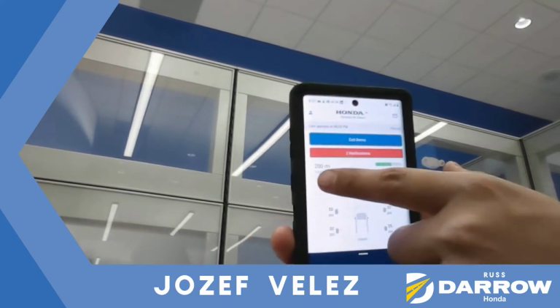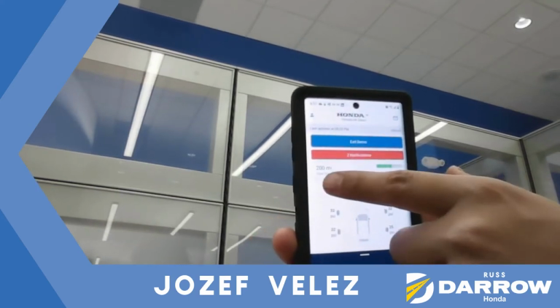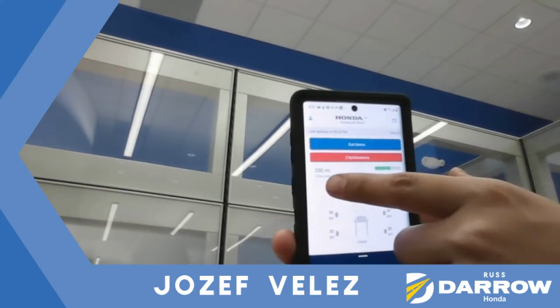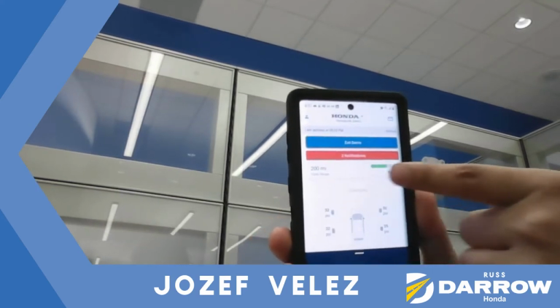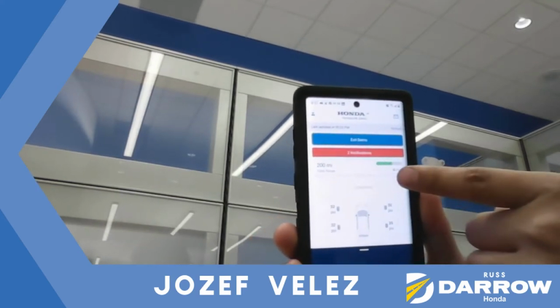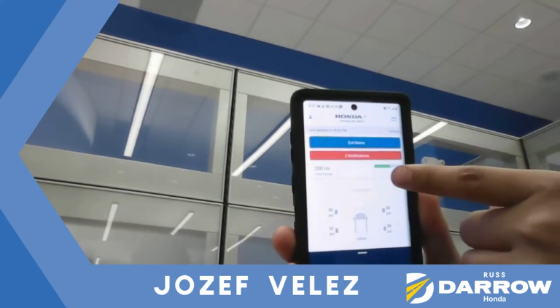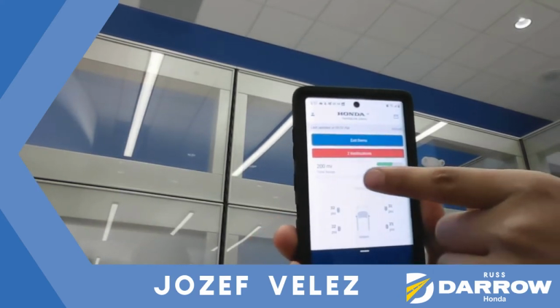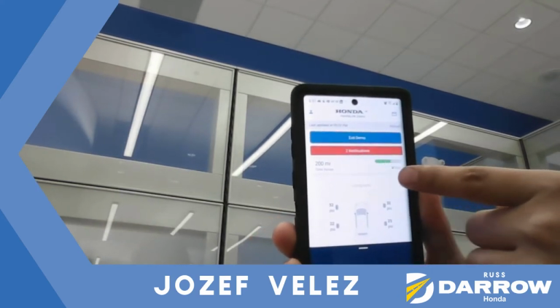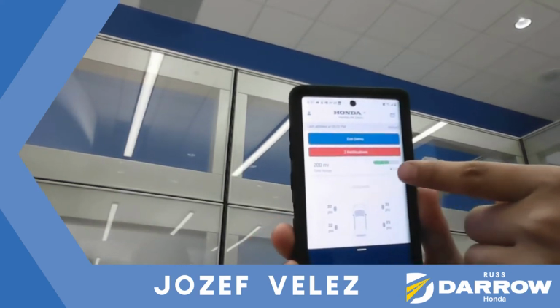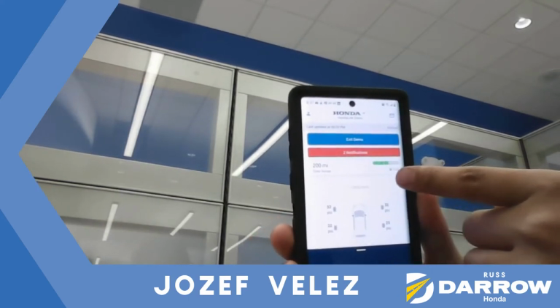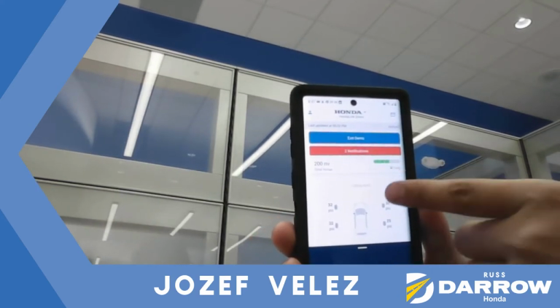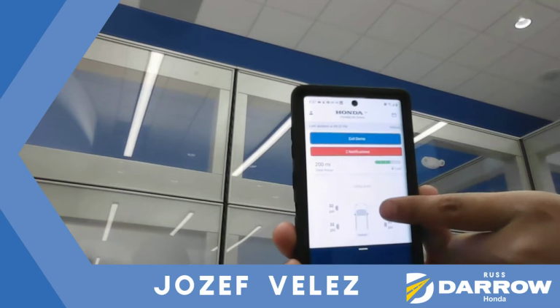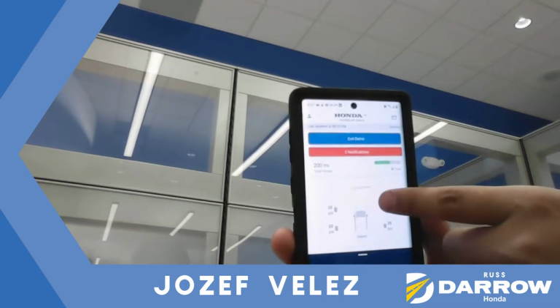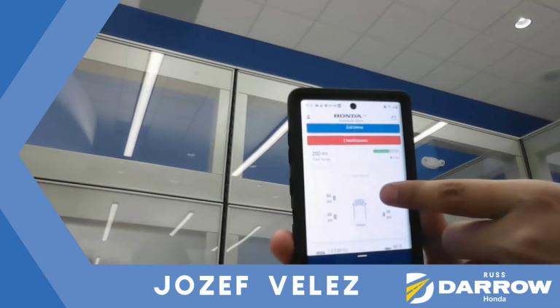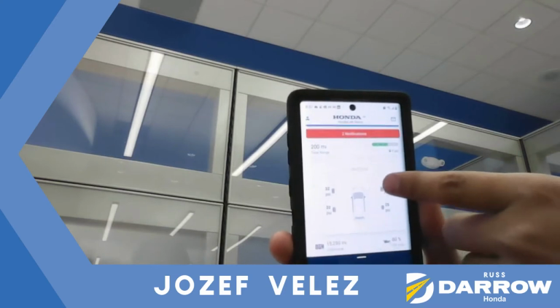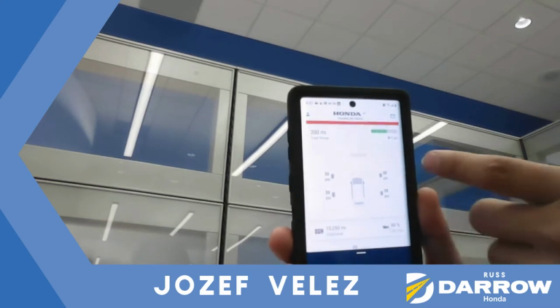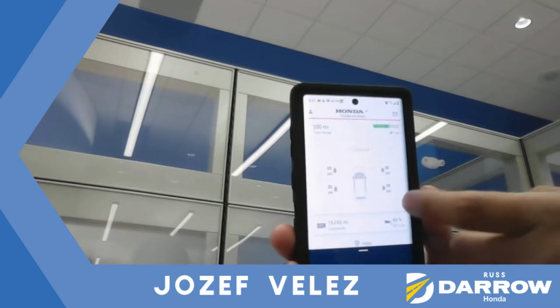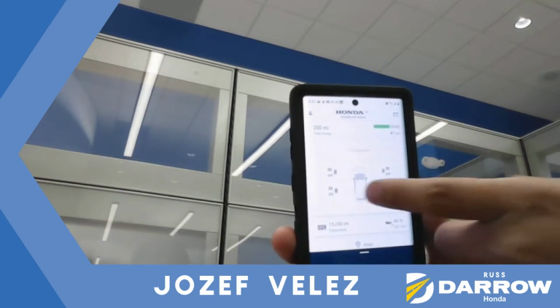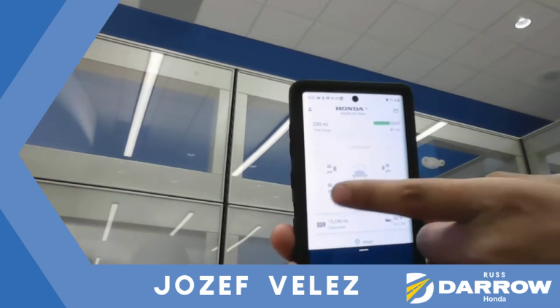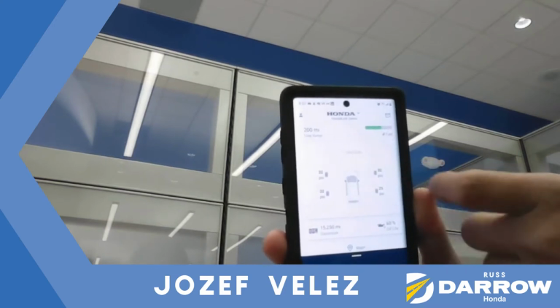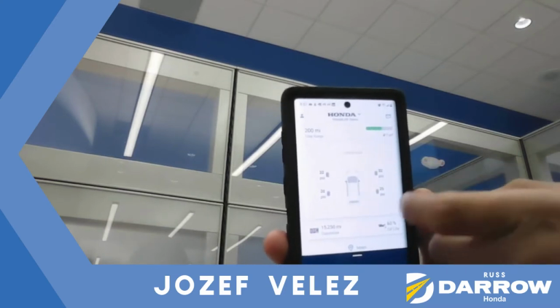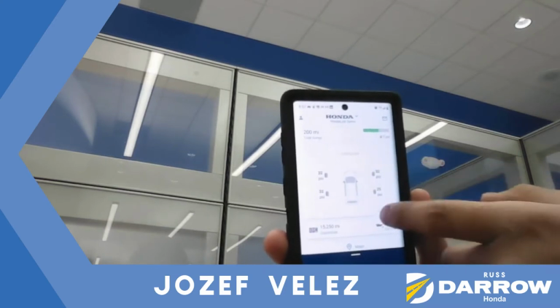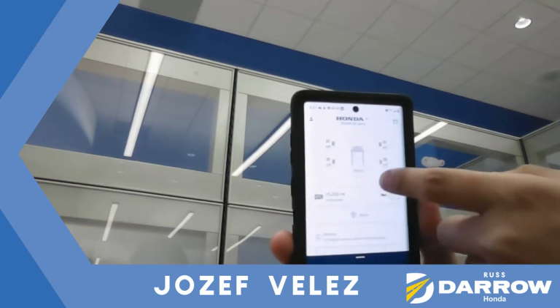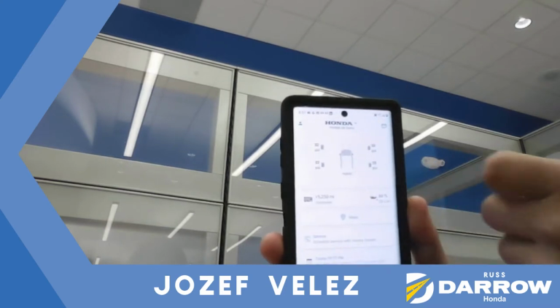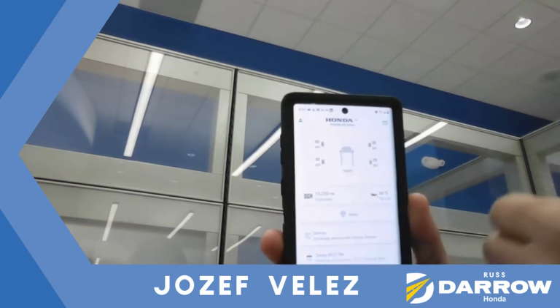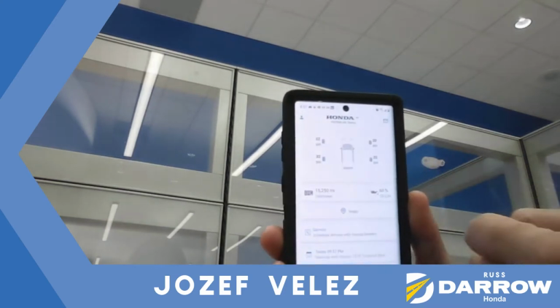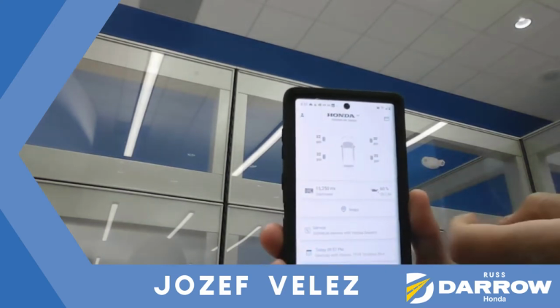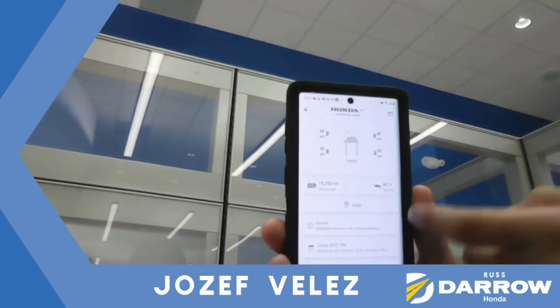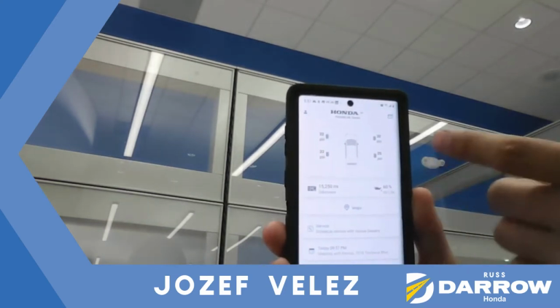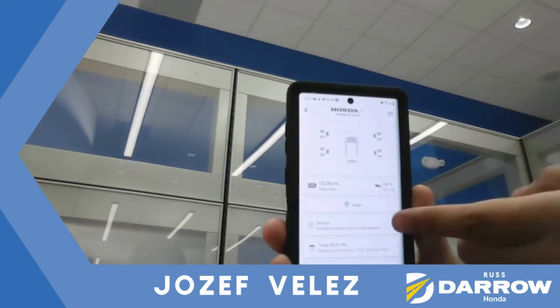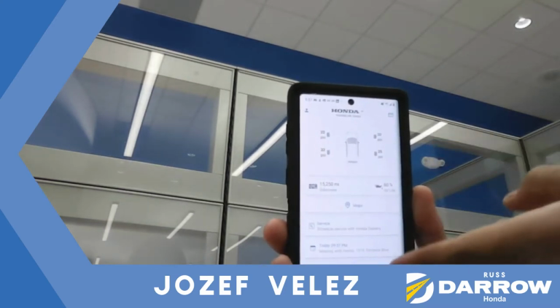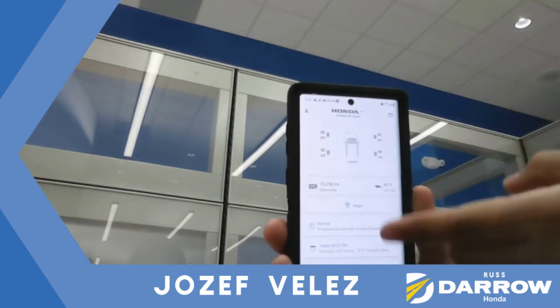Gas mileage, range, fuel that's in the tank, tire pressures, odometer, and service intervals.